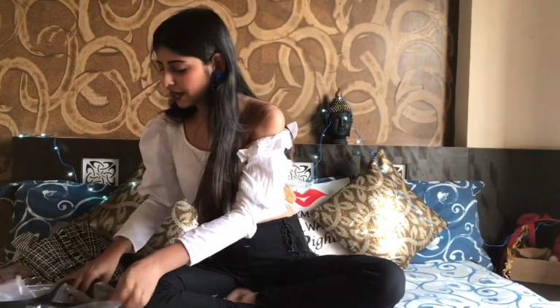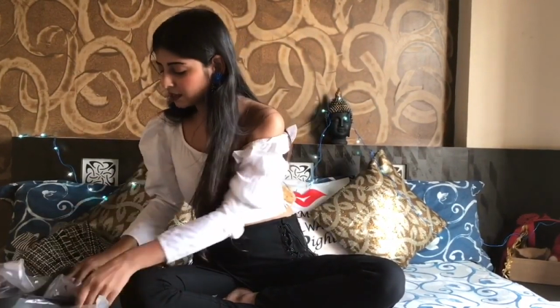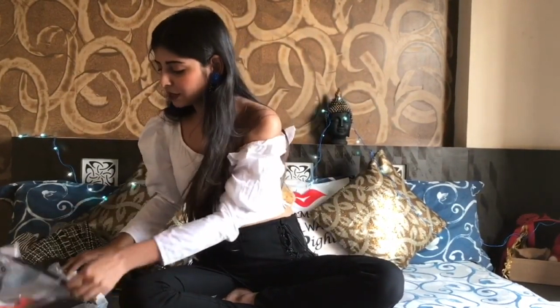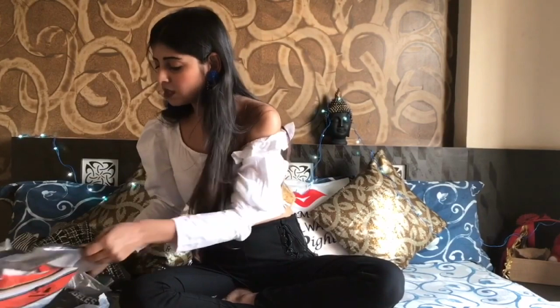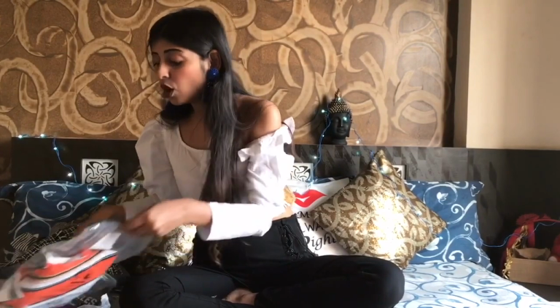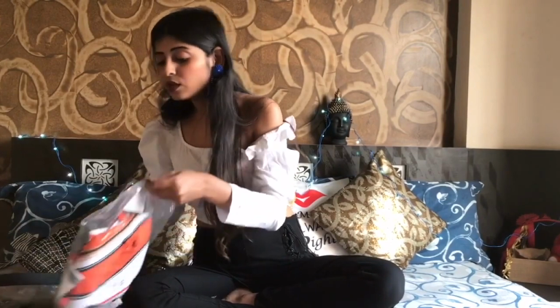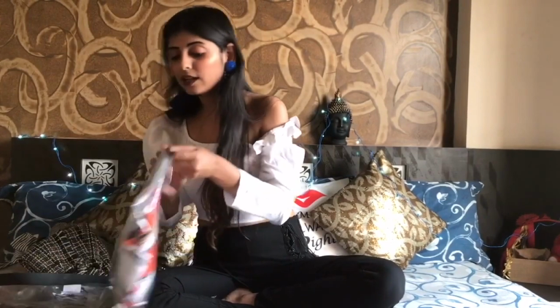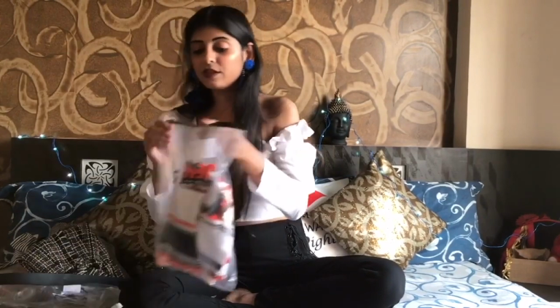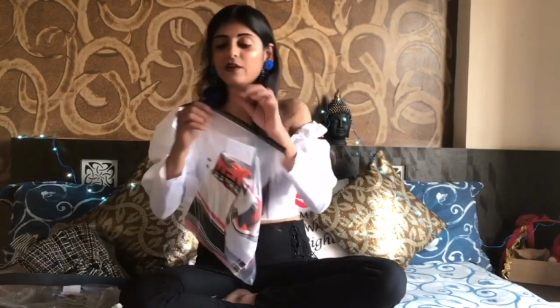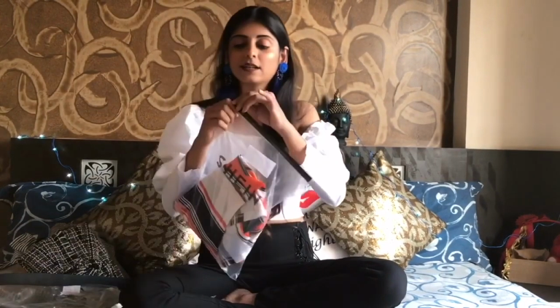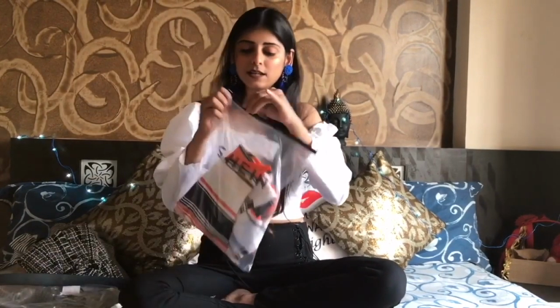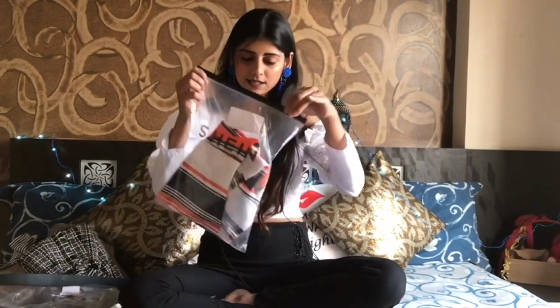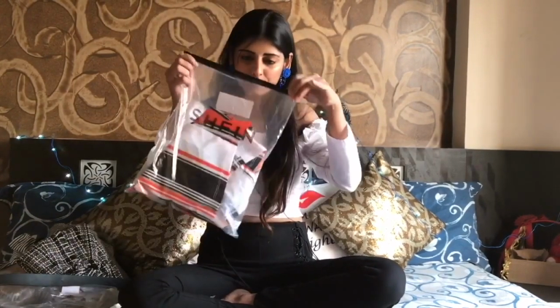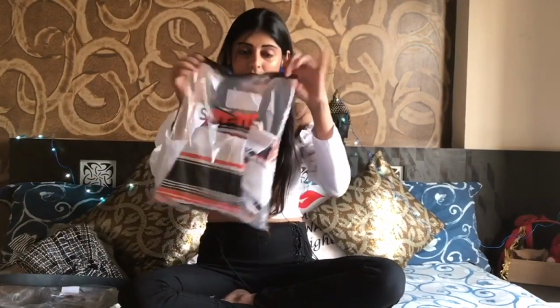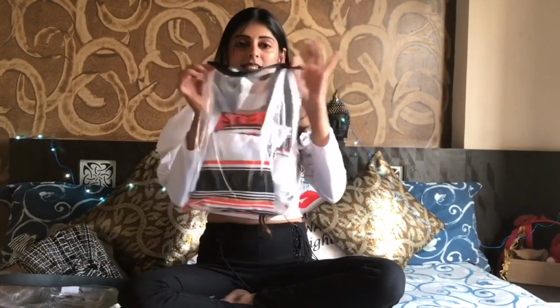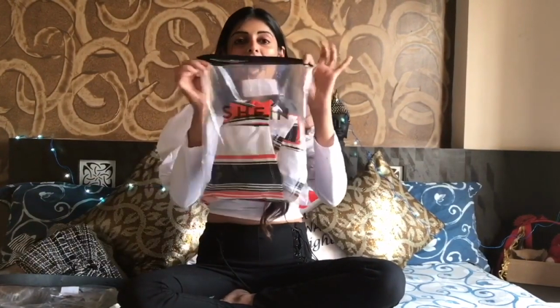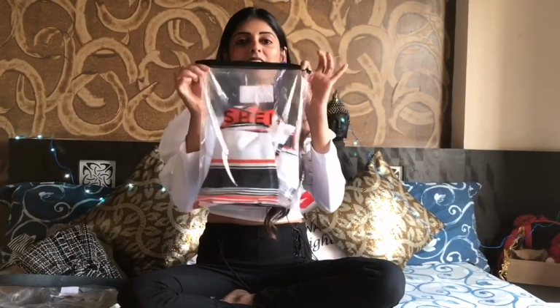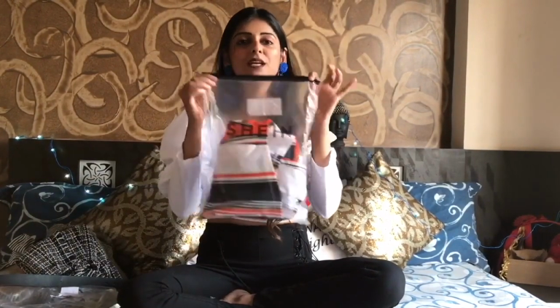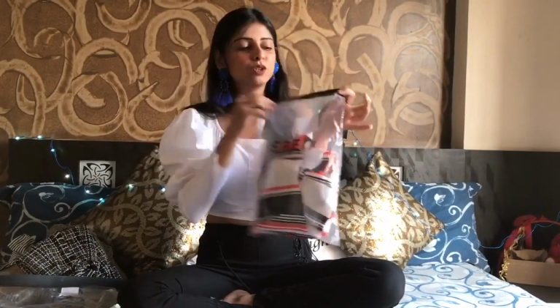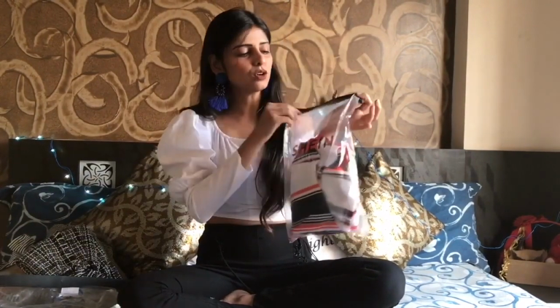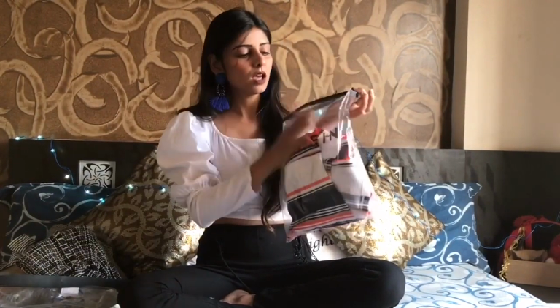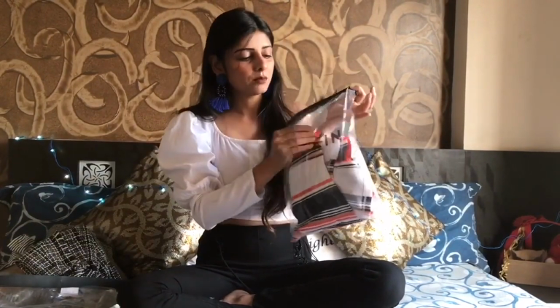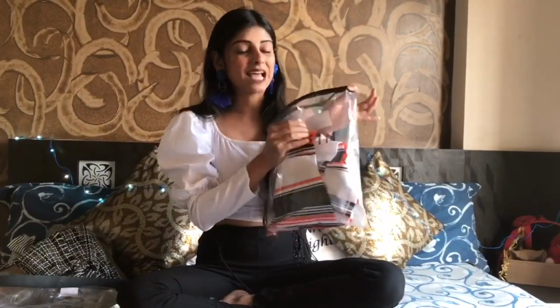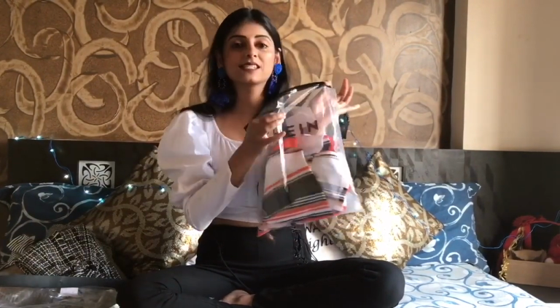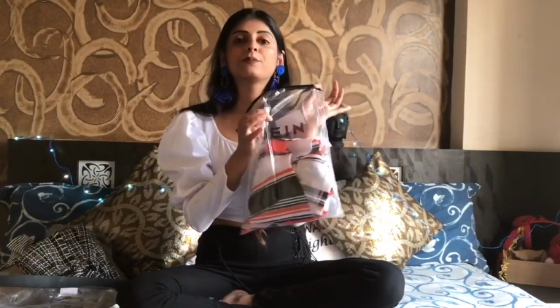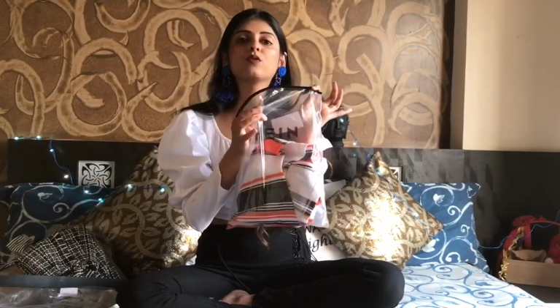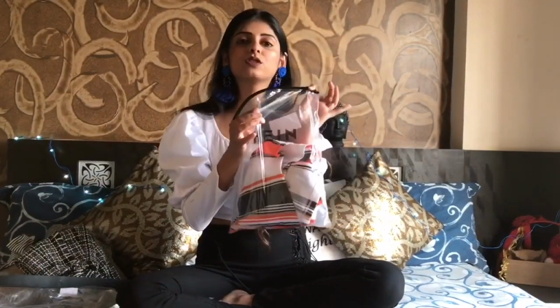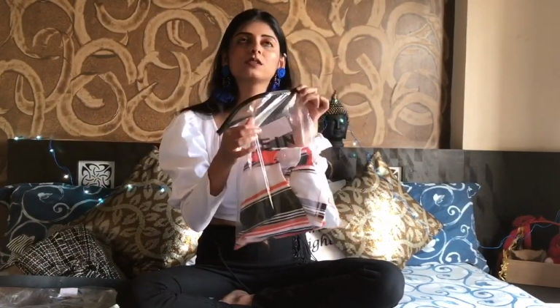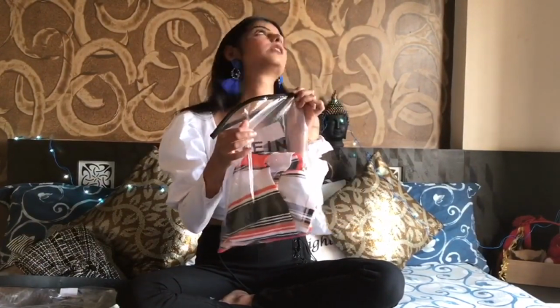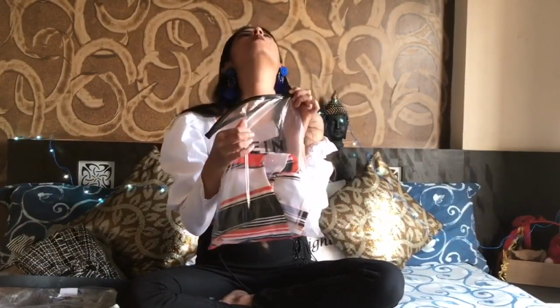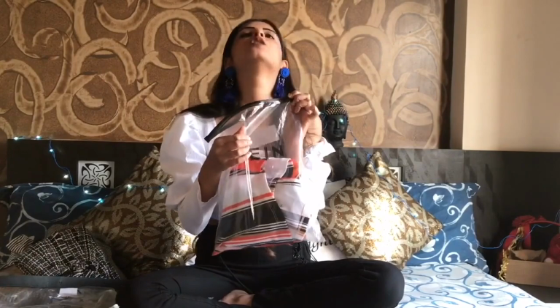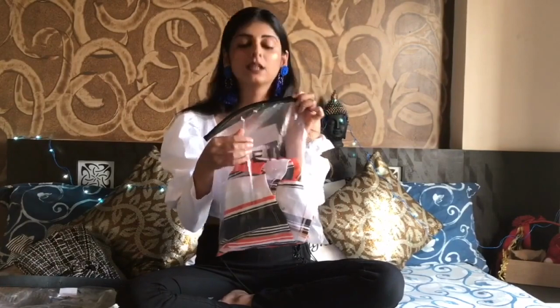I love the fact that everything comes in these handy plastic pouches, which I absolutely love.